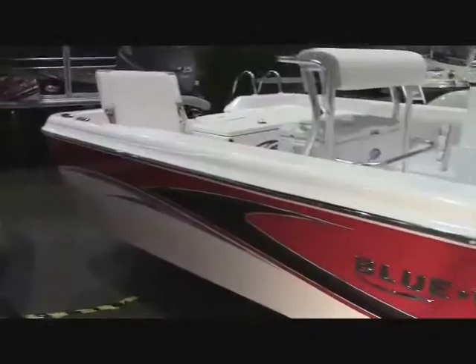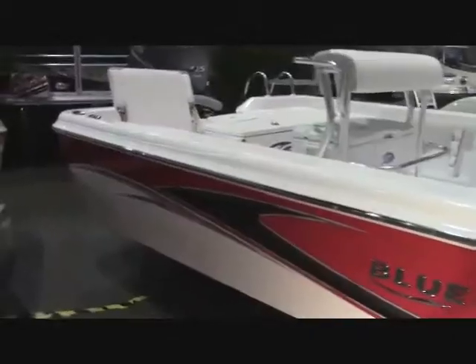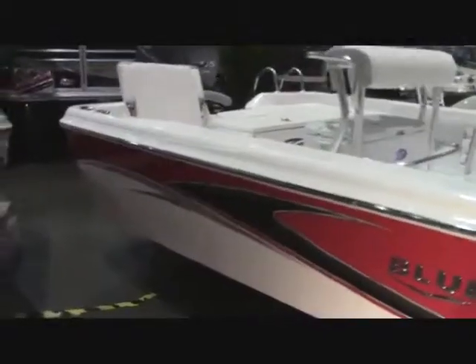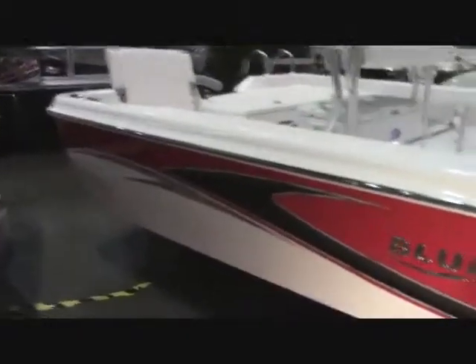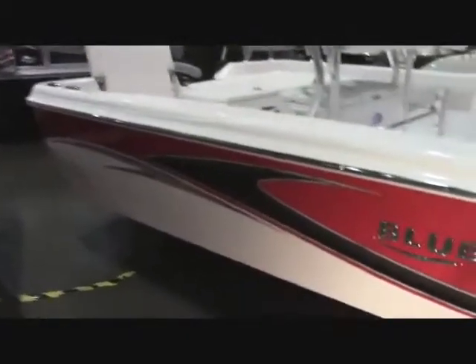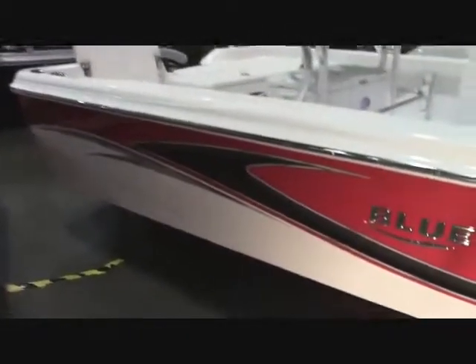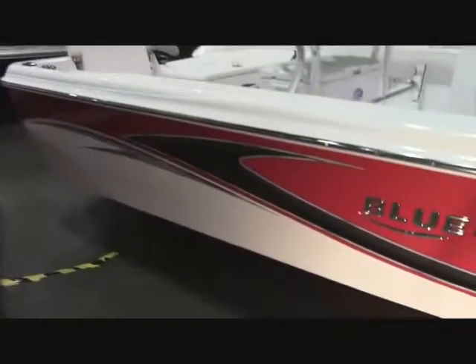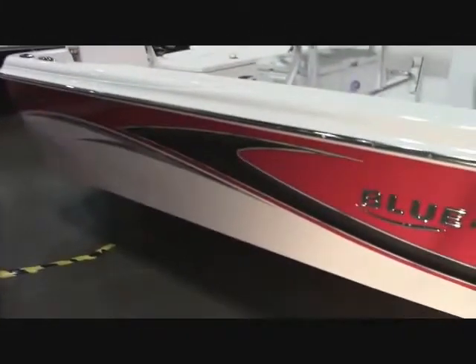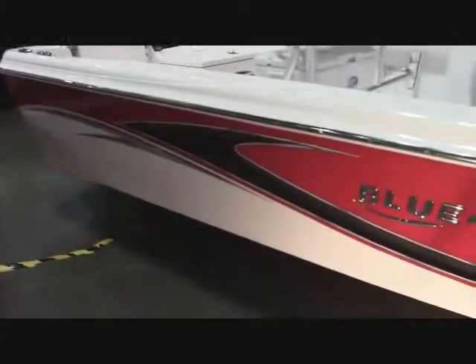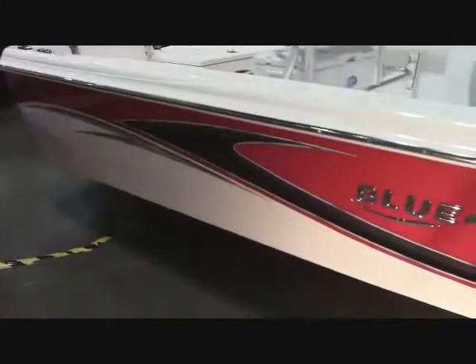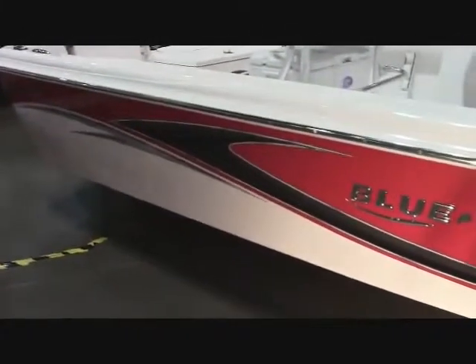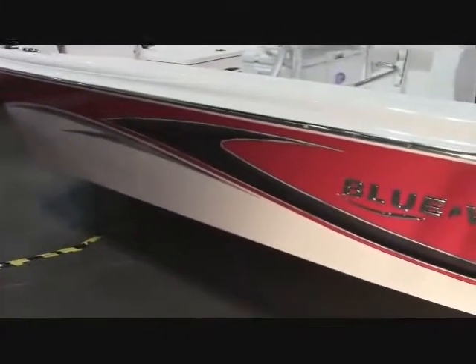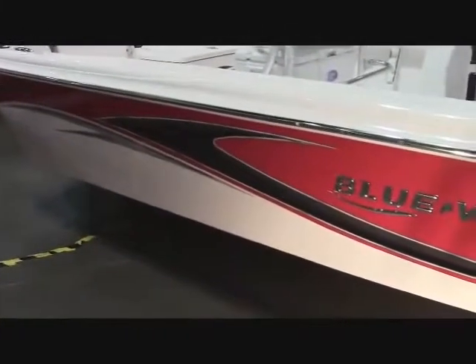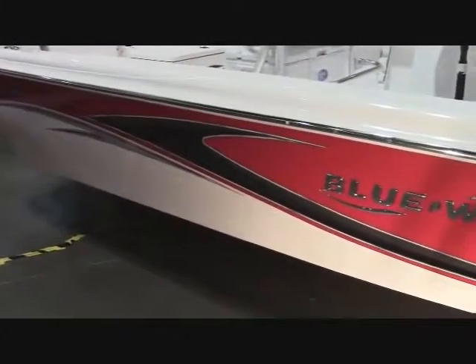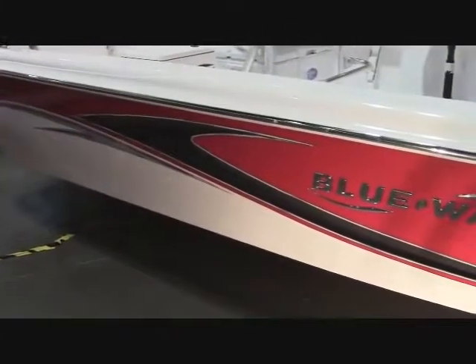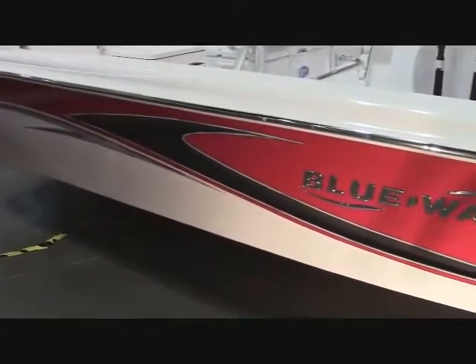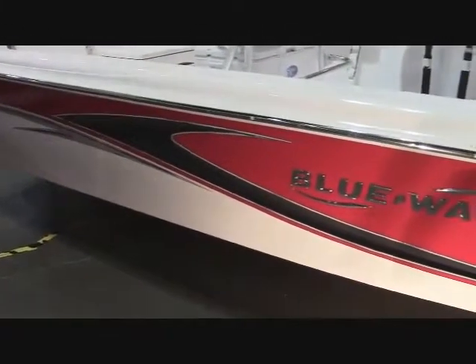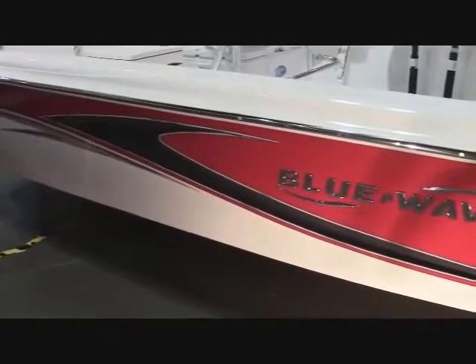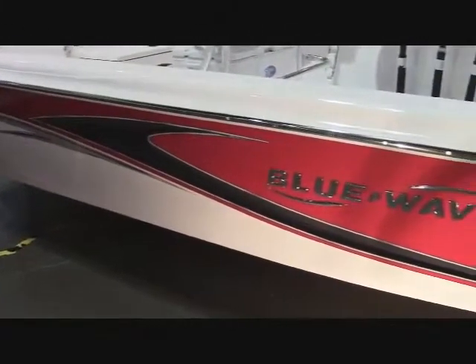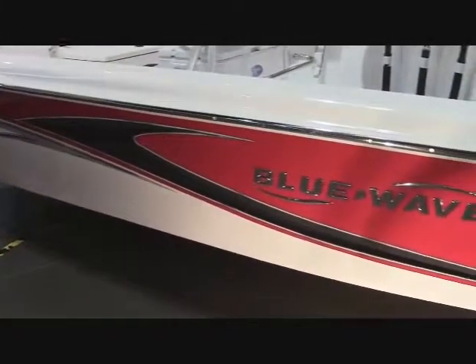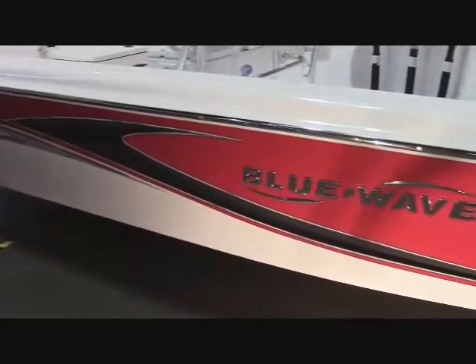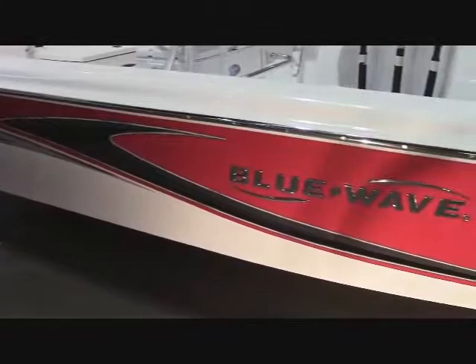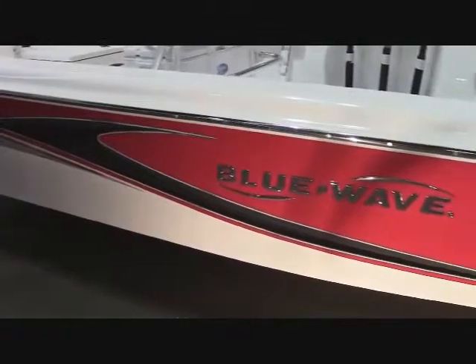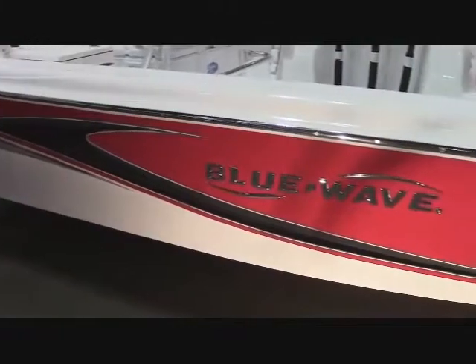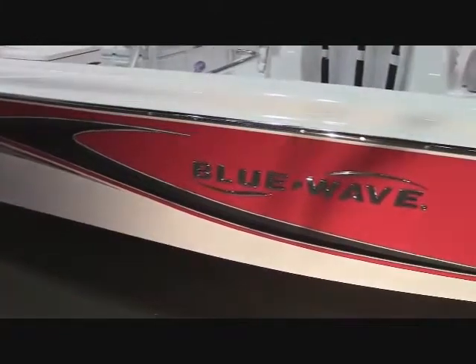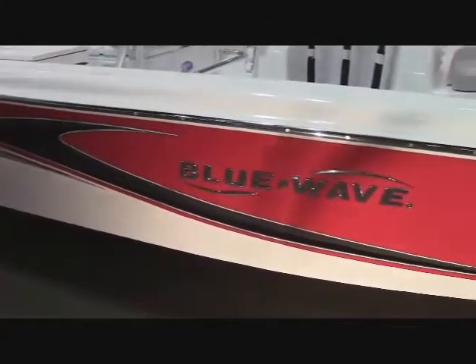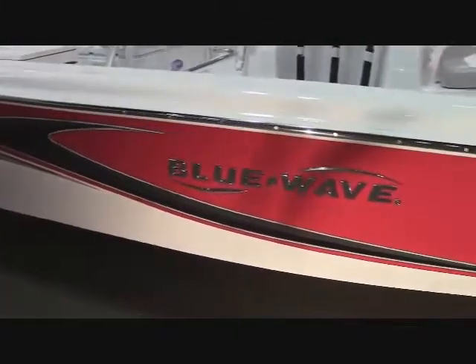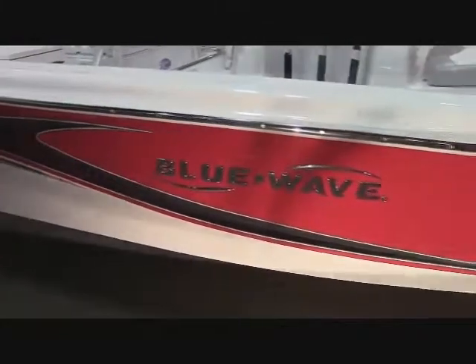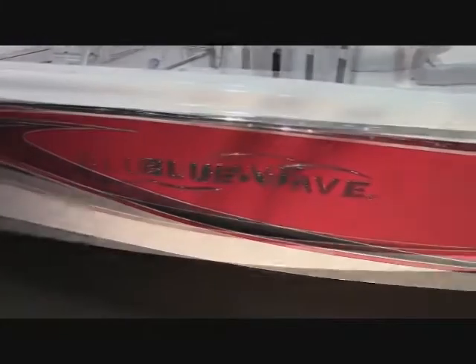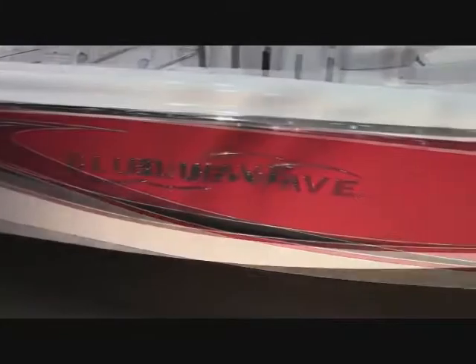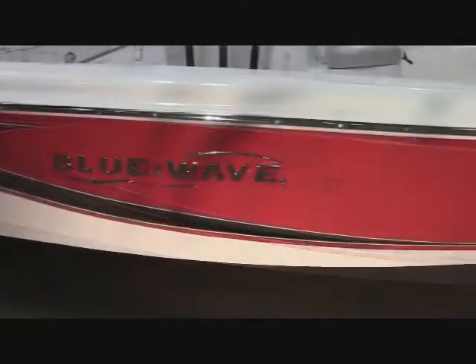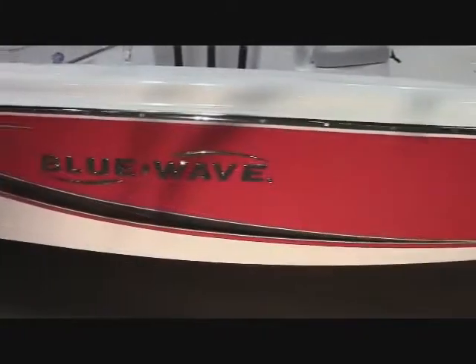Here's an example of the Blue Wave 20-foot Pier Bay, and this has the red on the top and the white on the bottom.